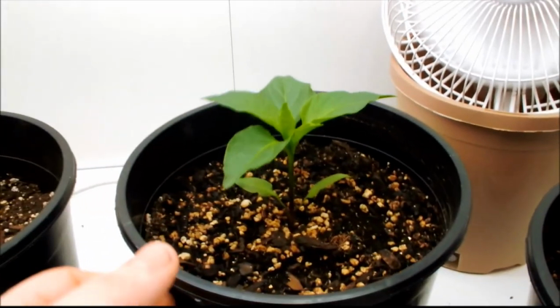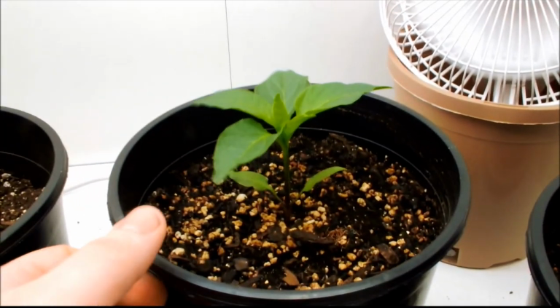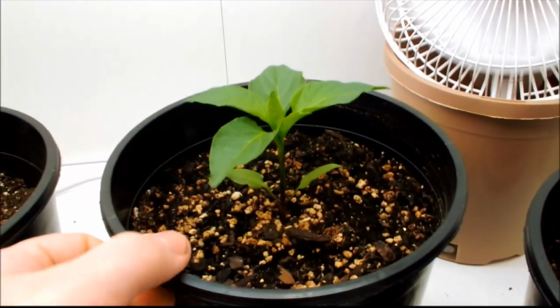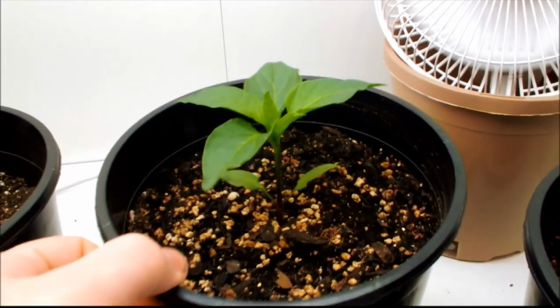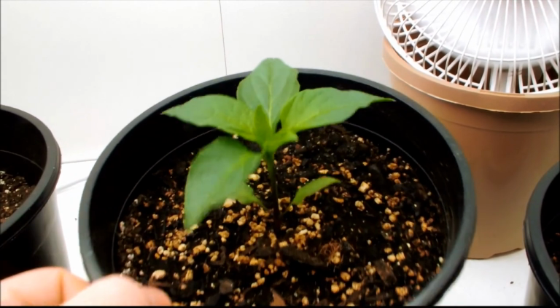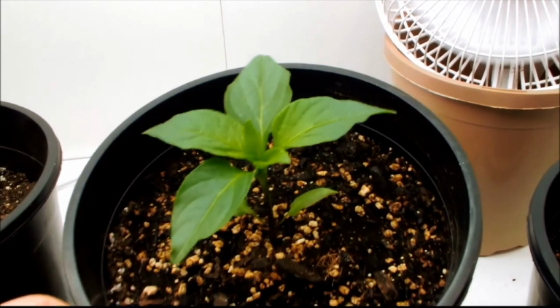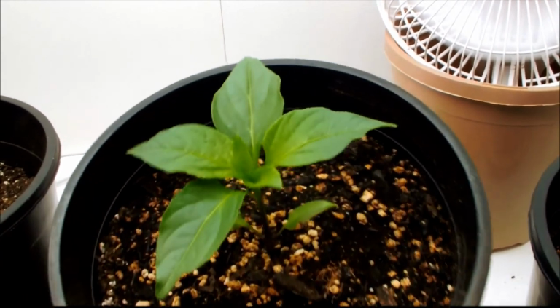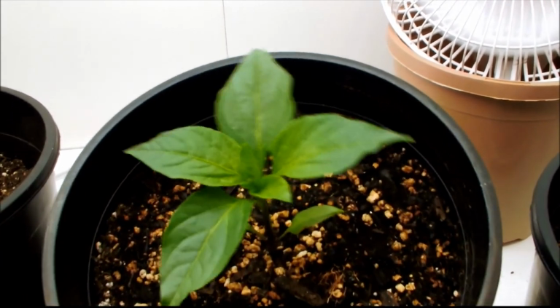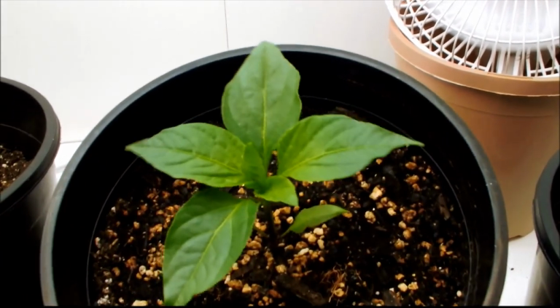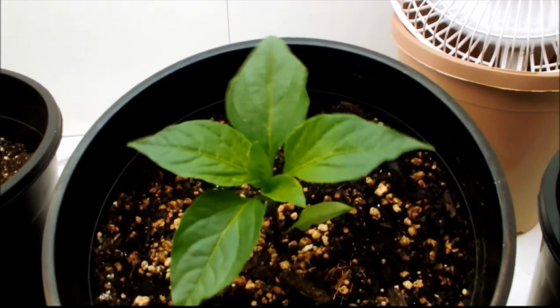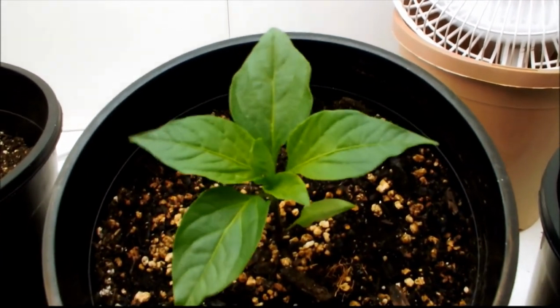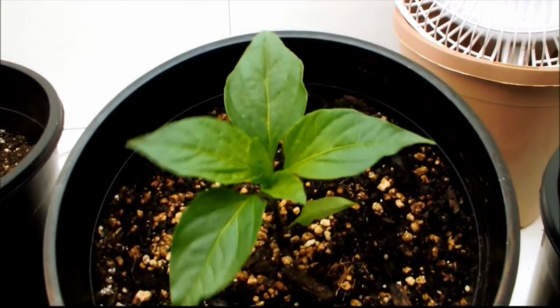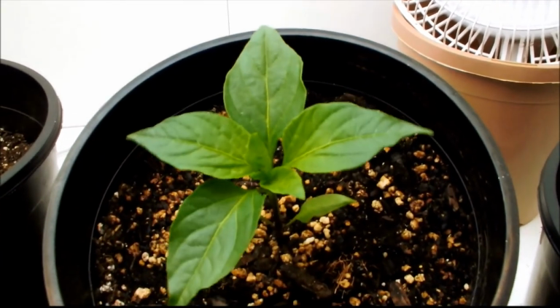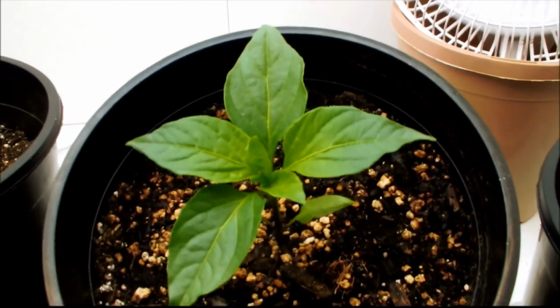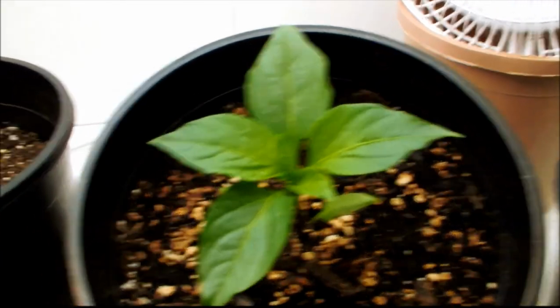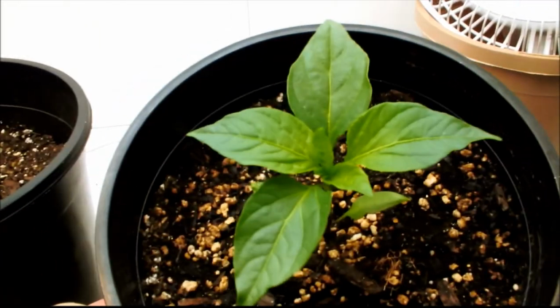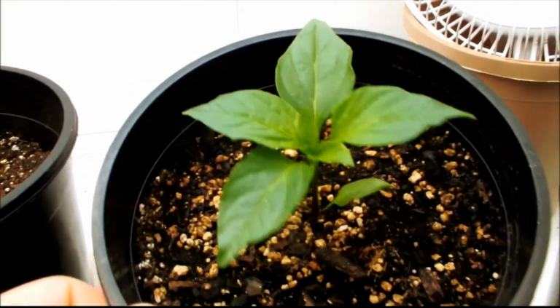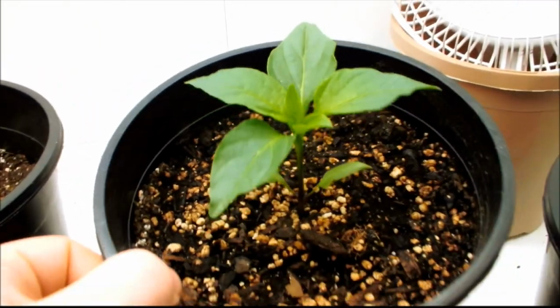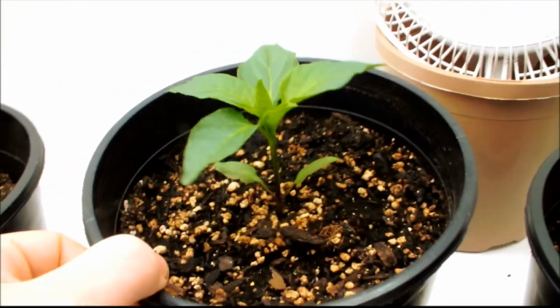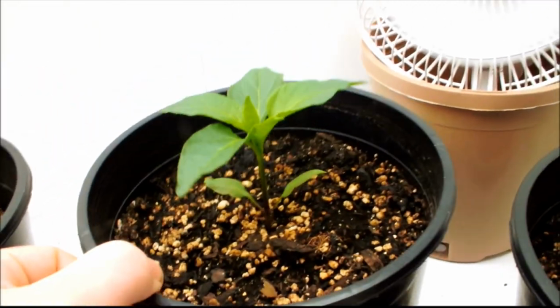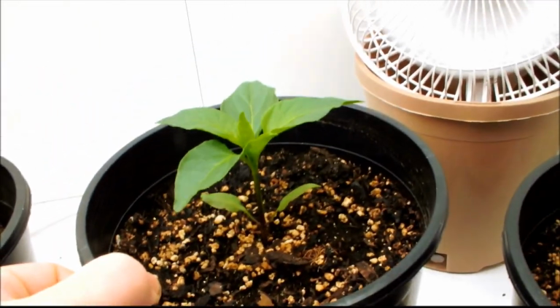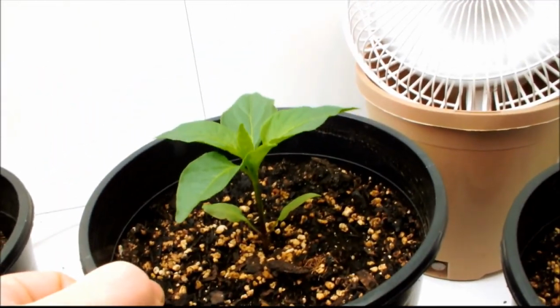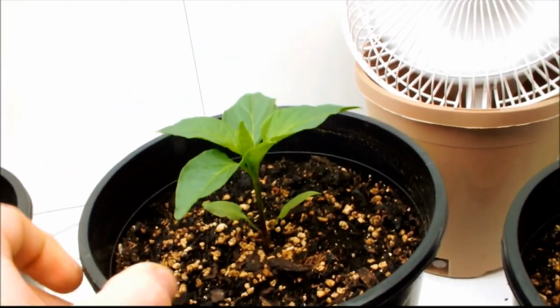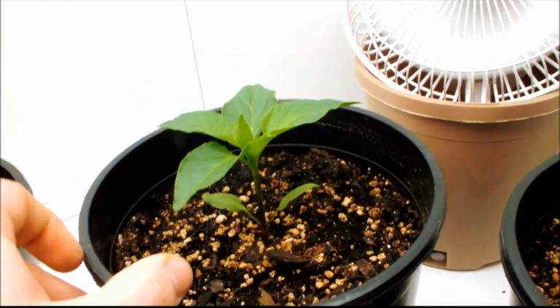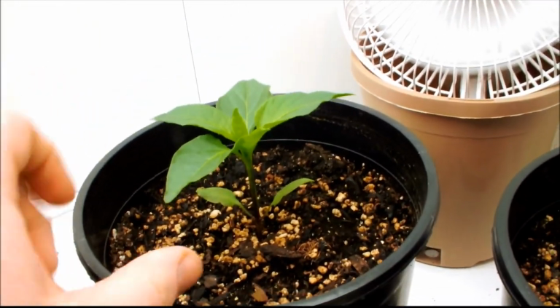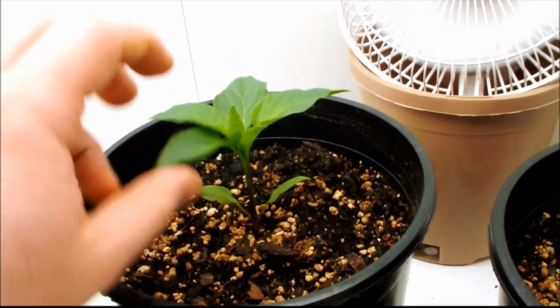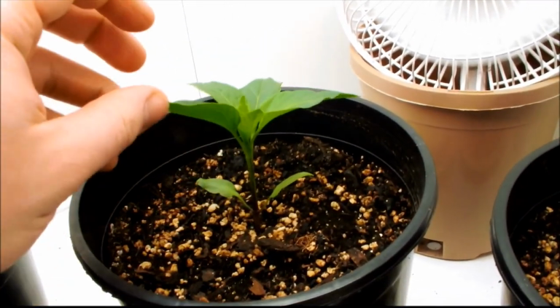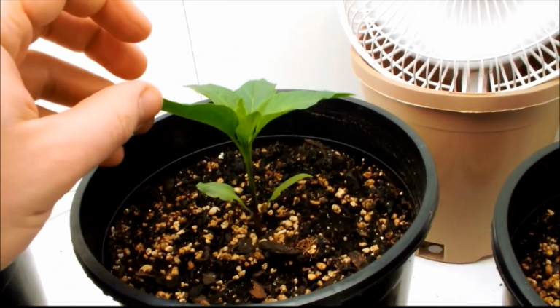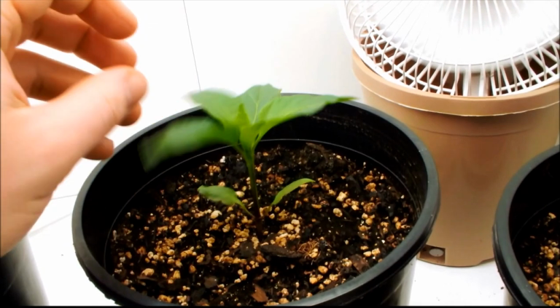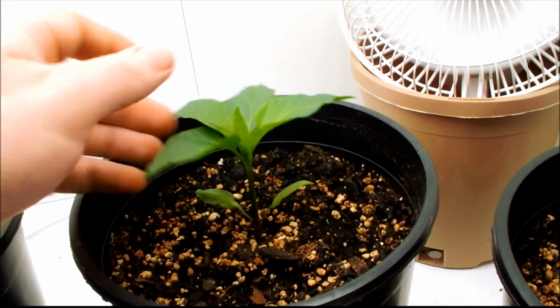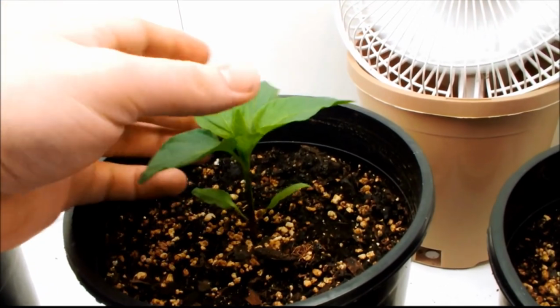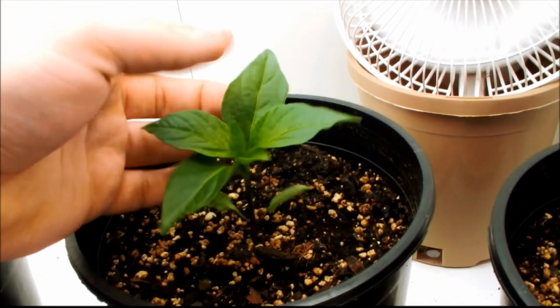Now here's the sweet pepper. He's looking really good — nice leafy growth, stems really strong on him, nice color.